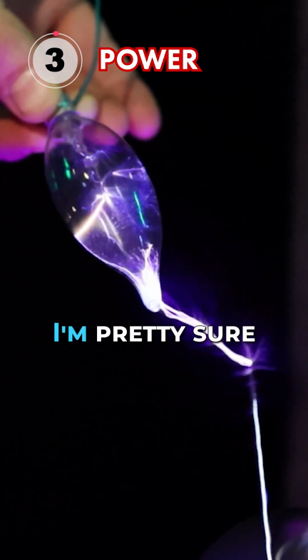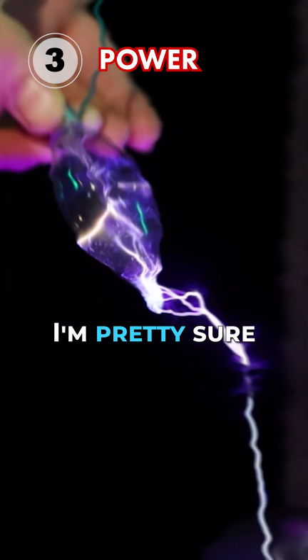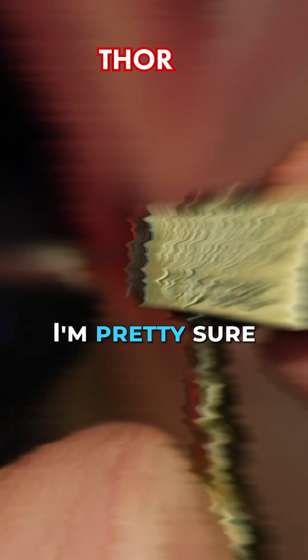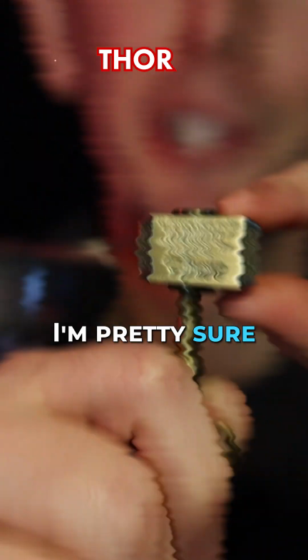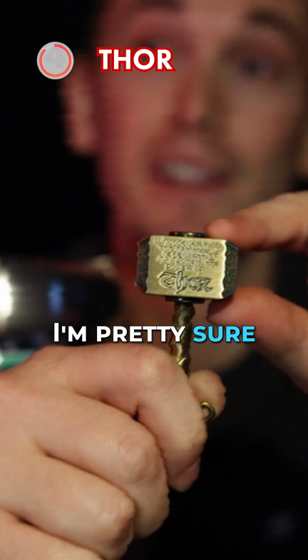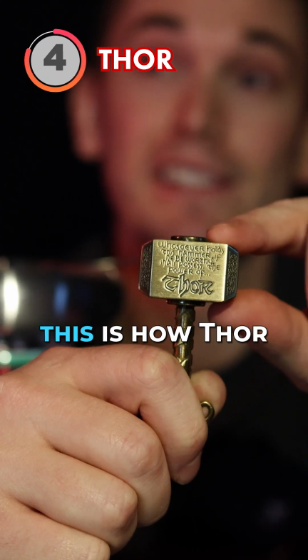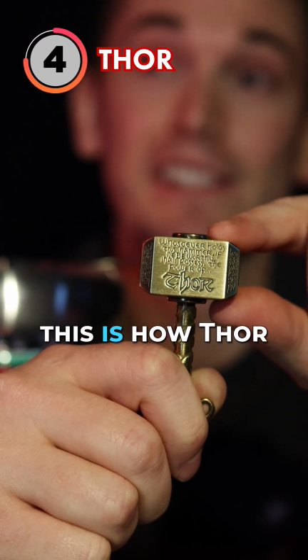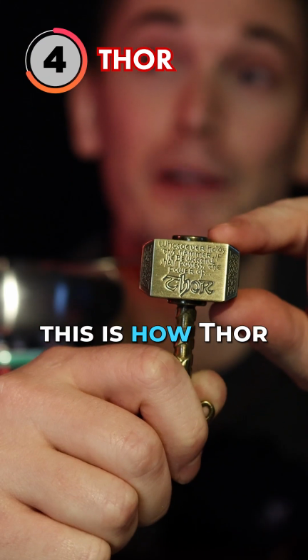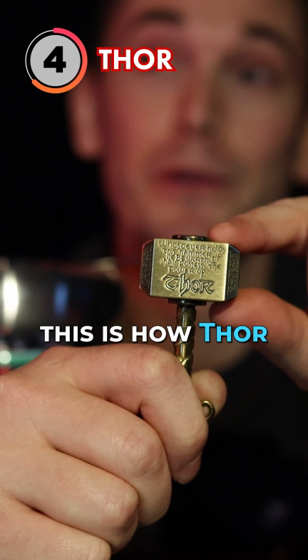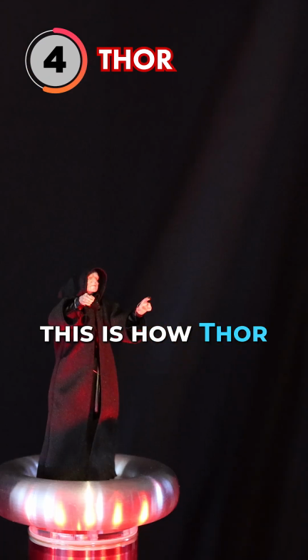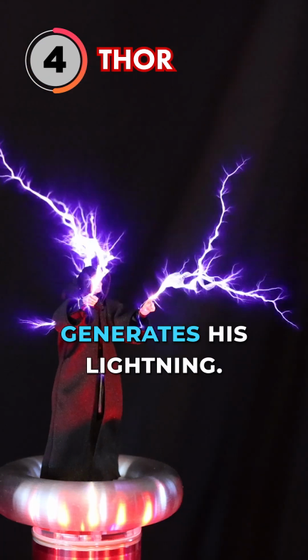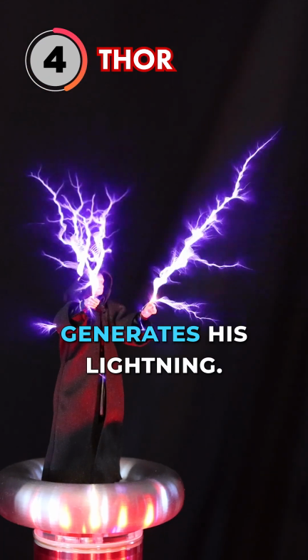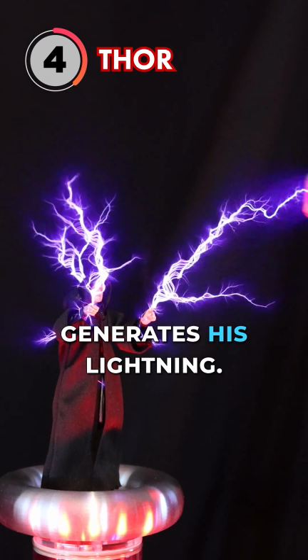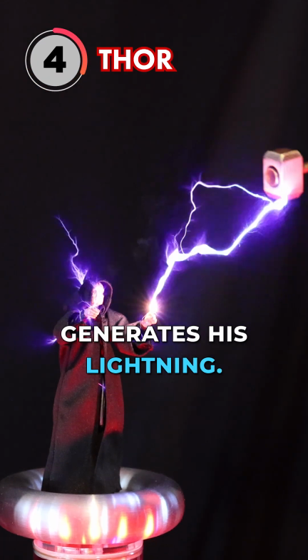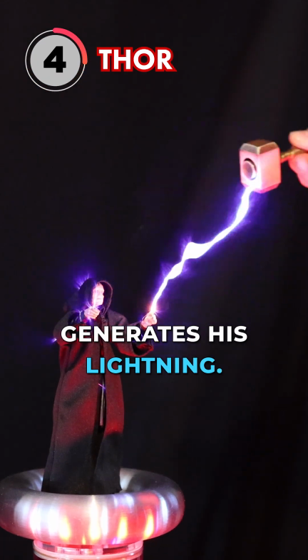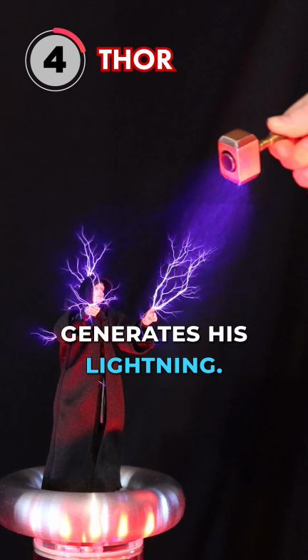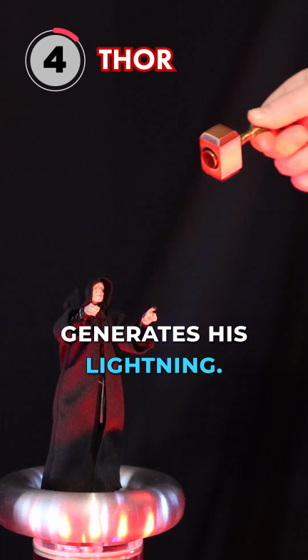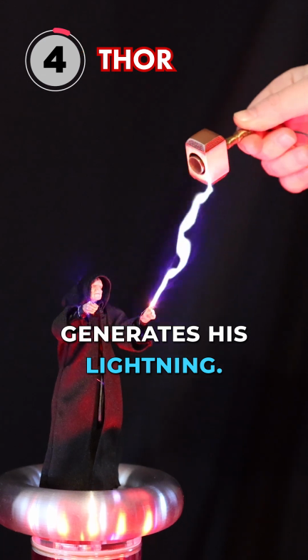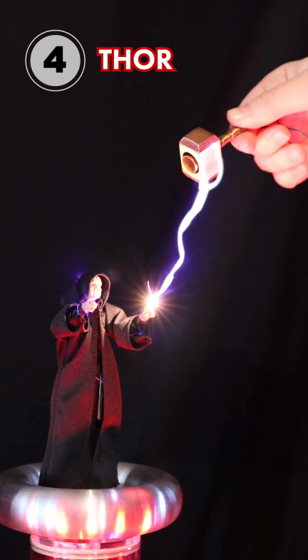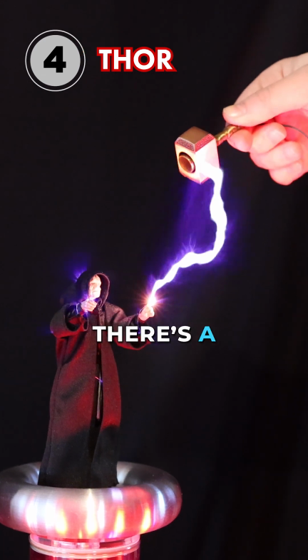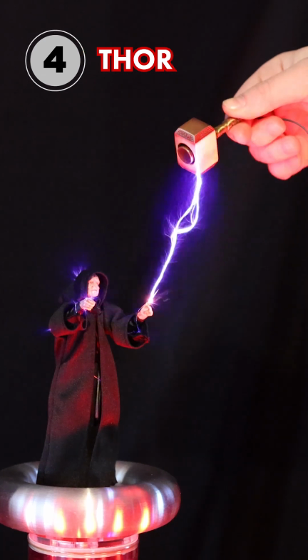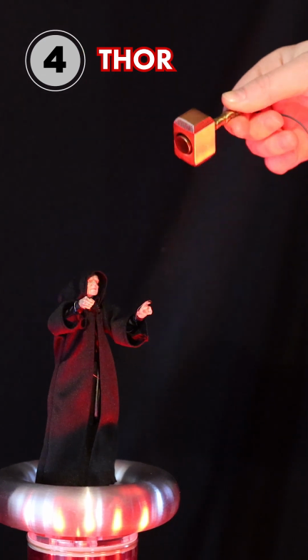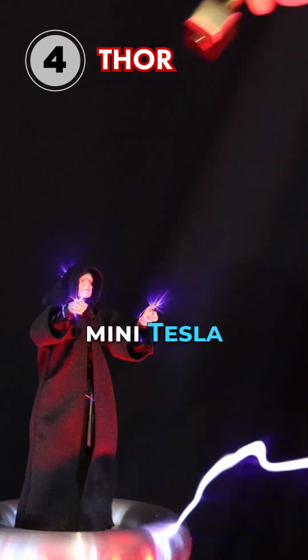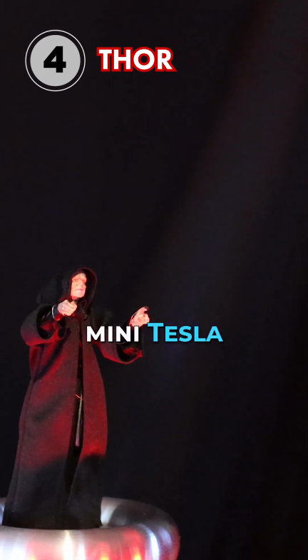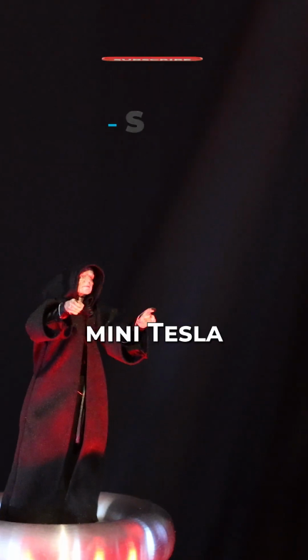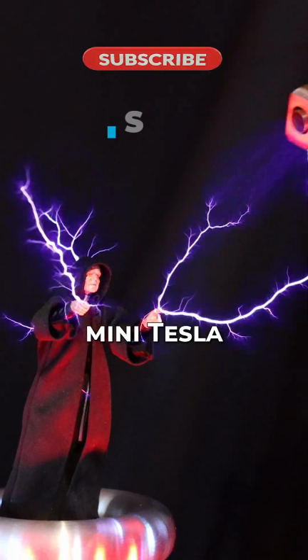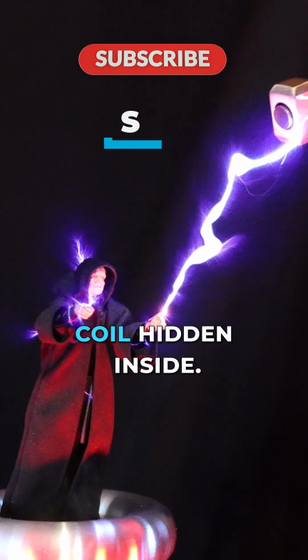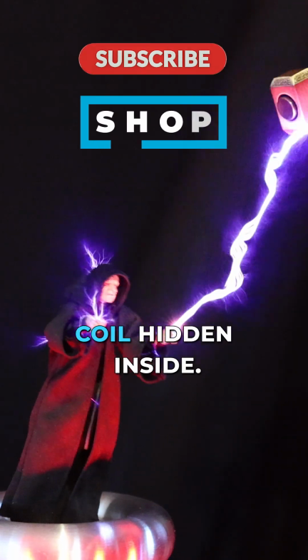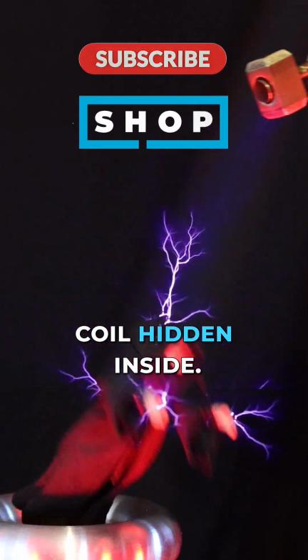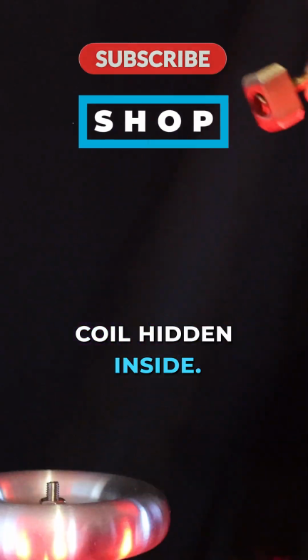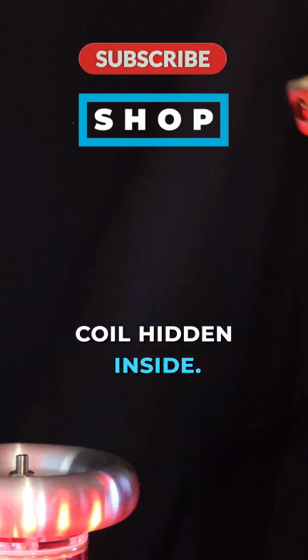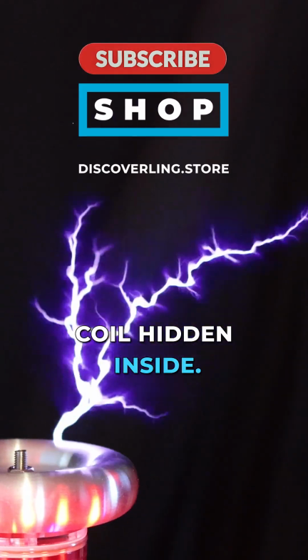I'm pretty sure this is how Thor generates his lightning — like there's a little mini Tesla coil hidden inside.